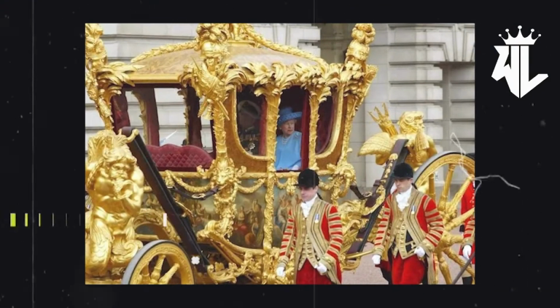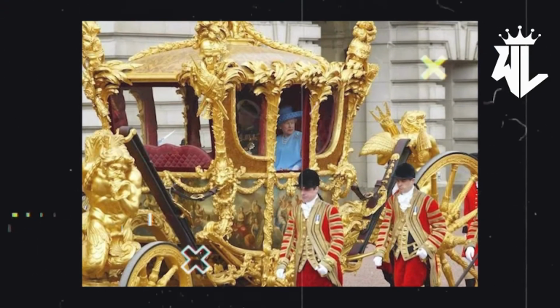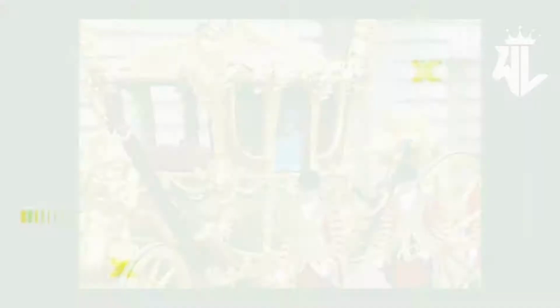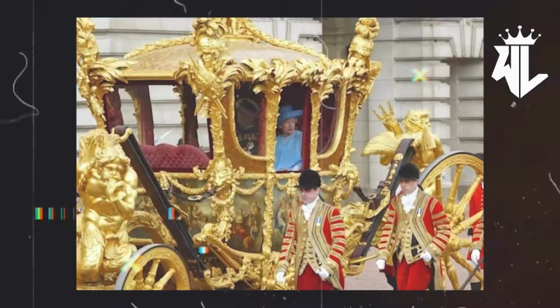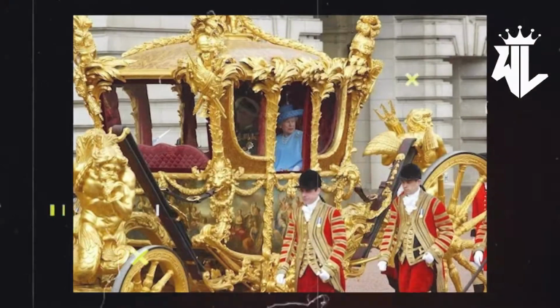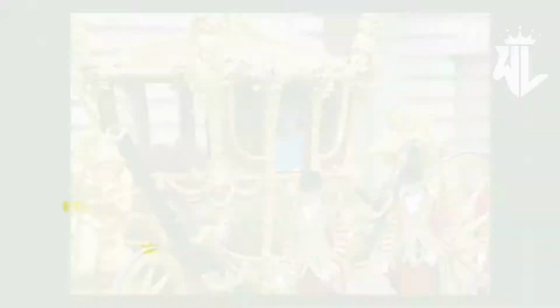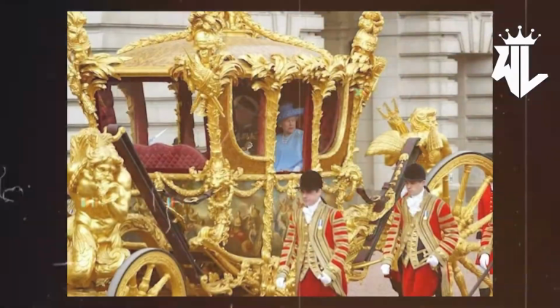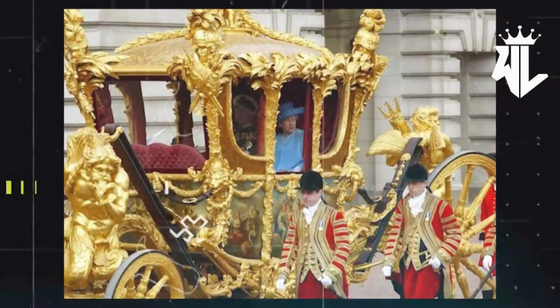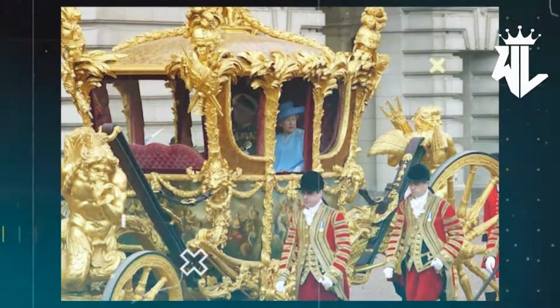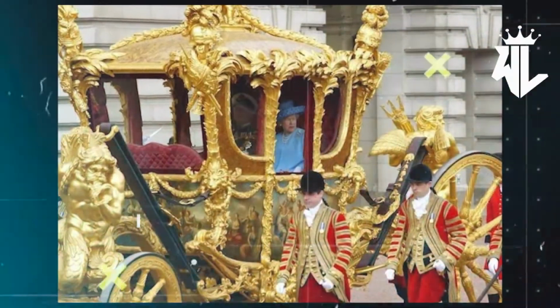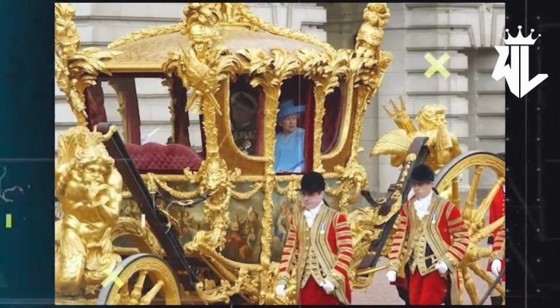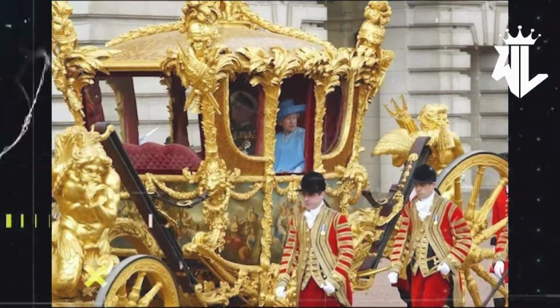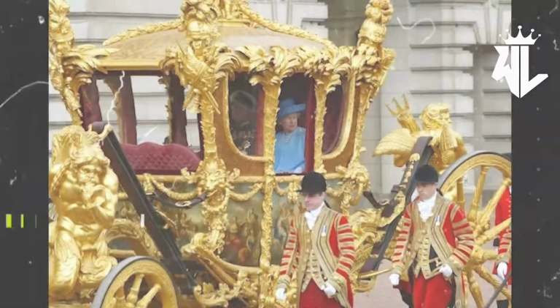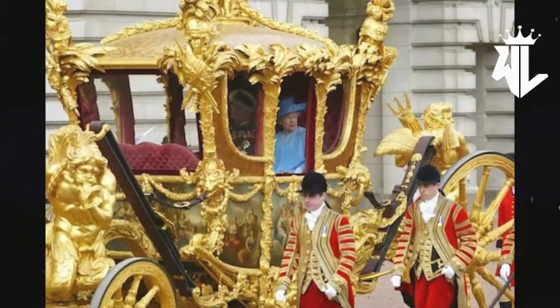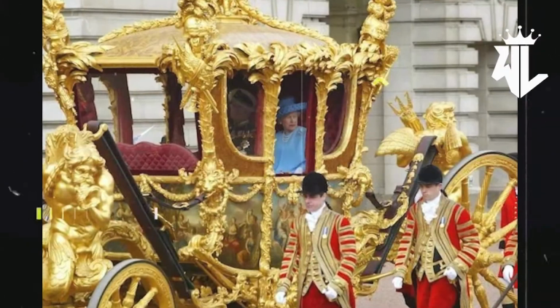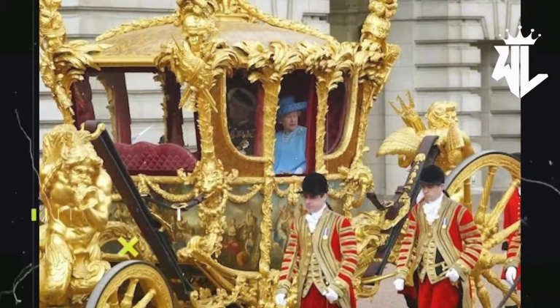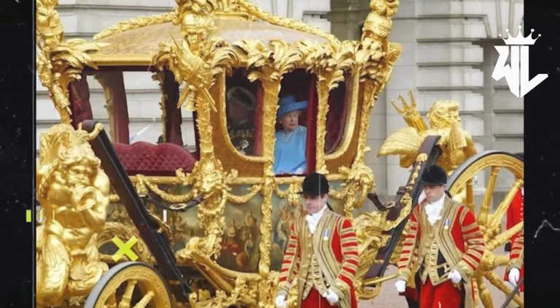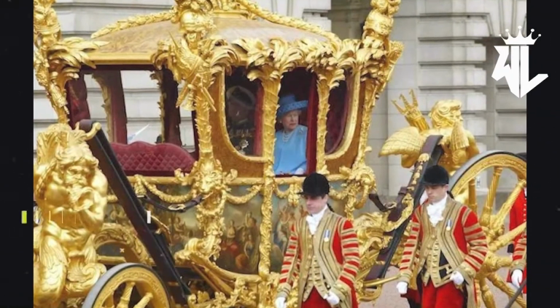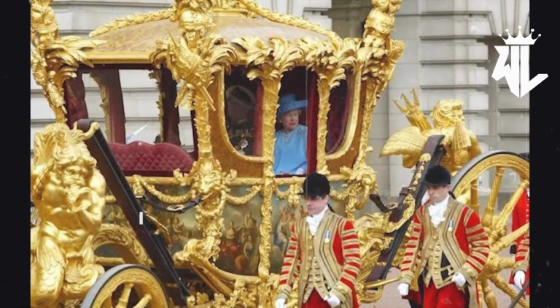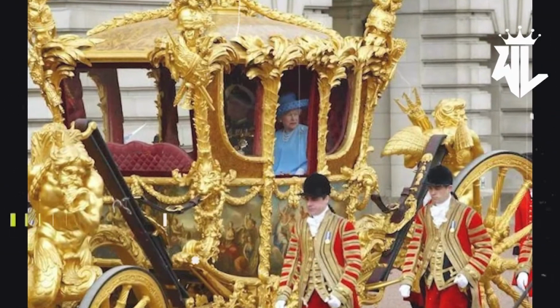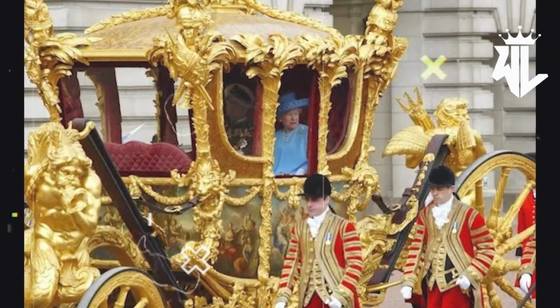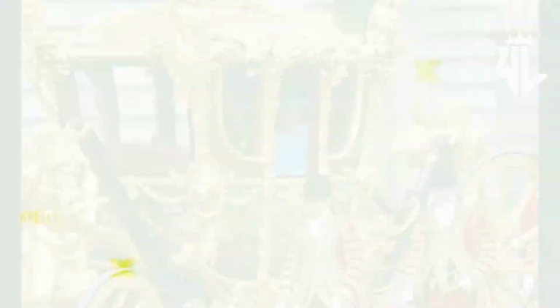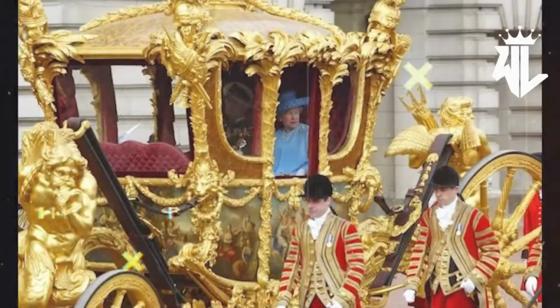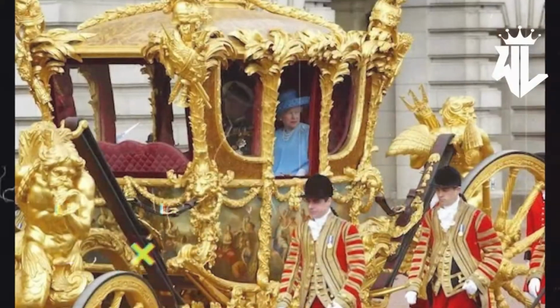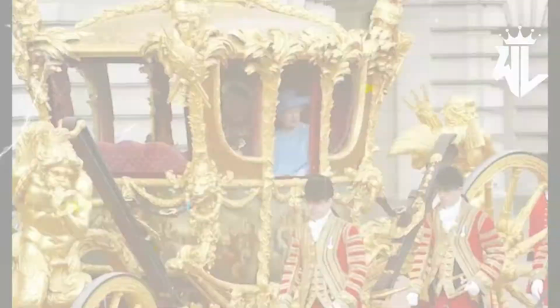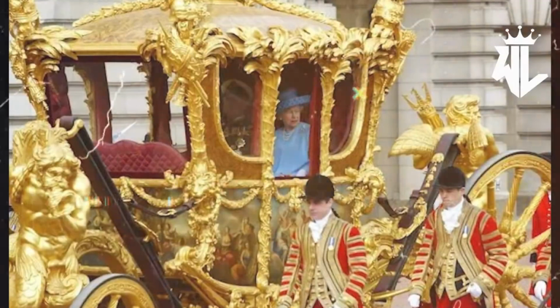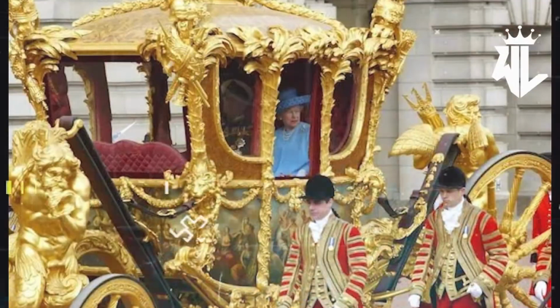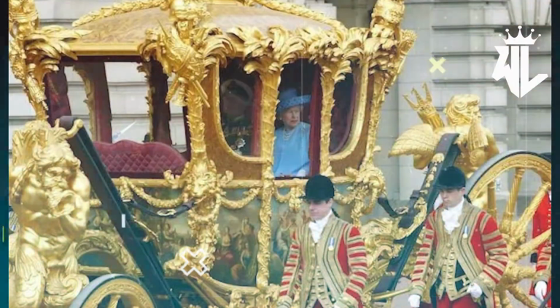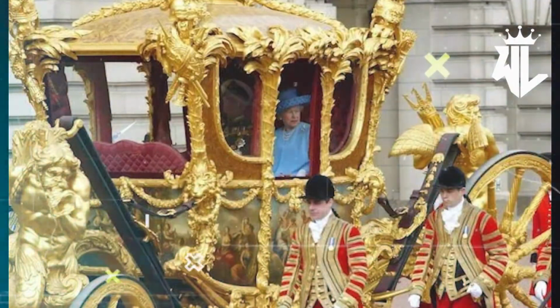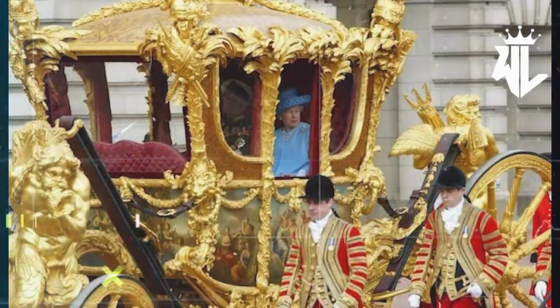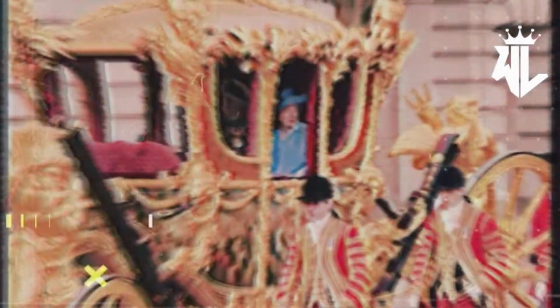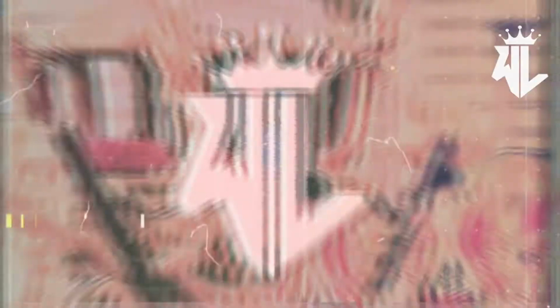So these were six precious gems from Queen Elizabeth's majestic royal collection. Stay pinned to the GoMechanic blog for everything automotive.